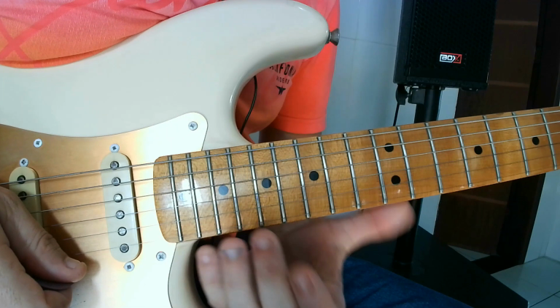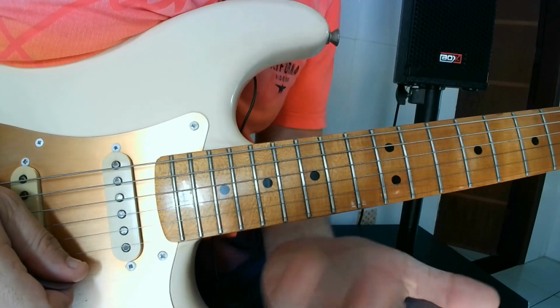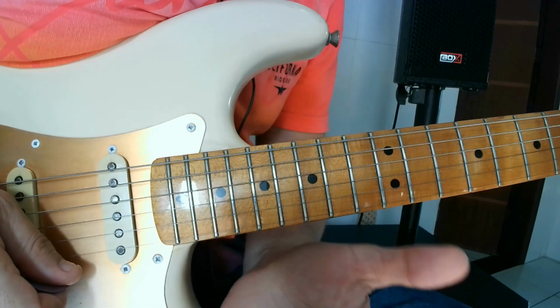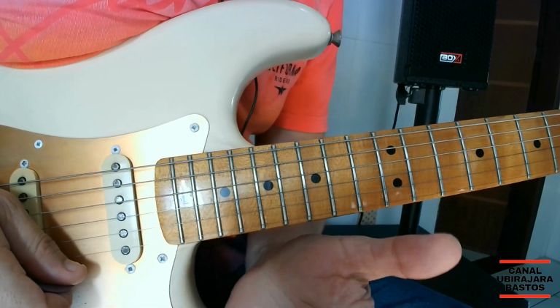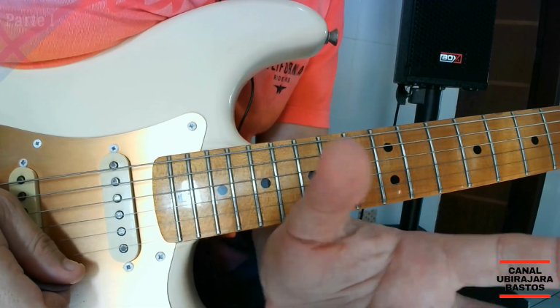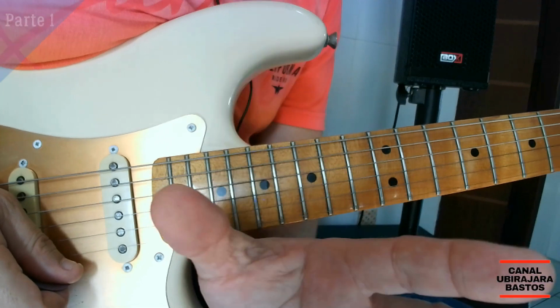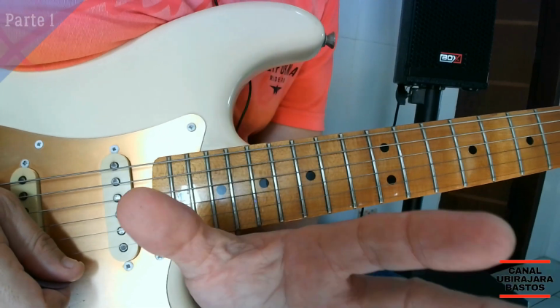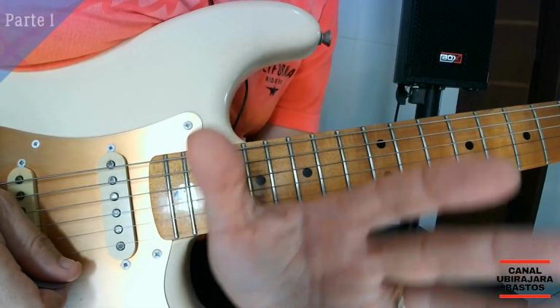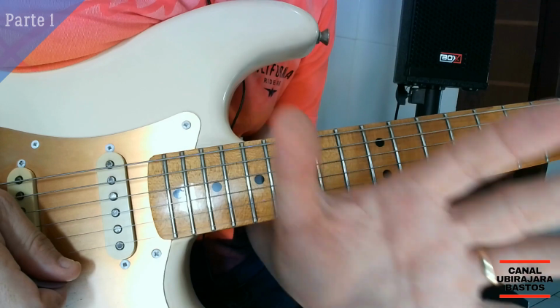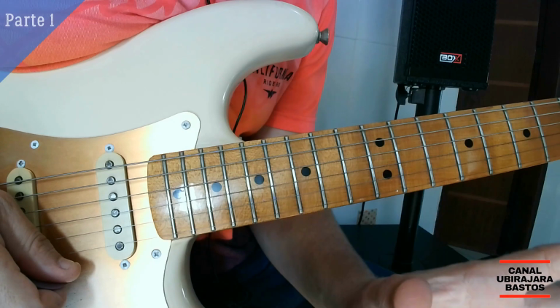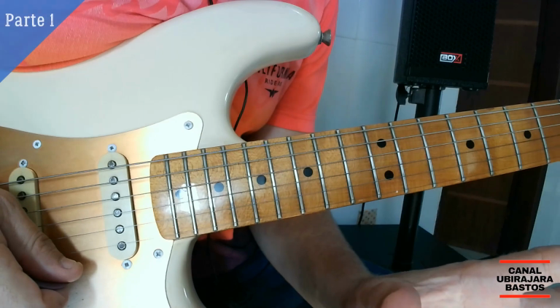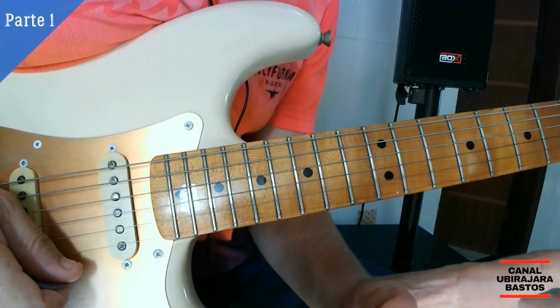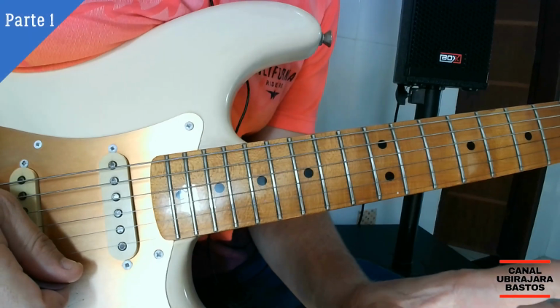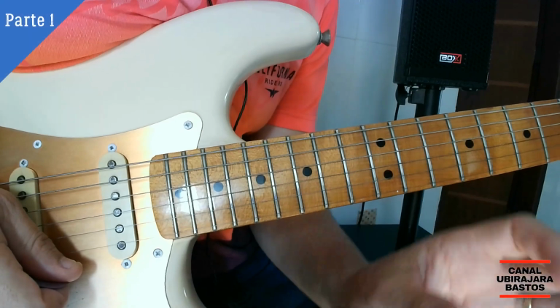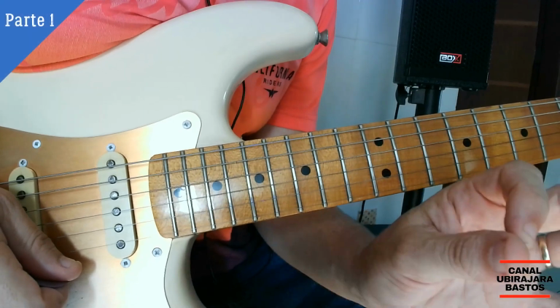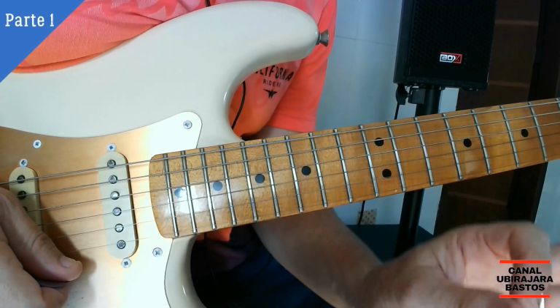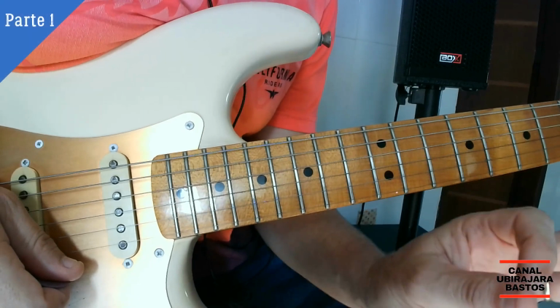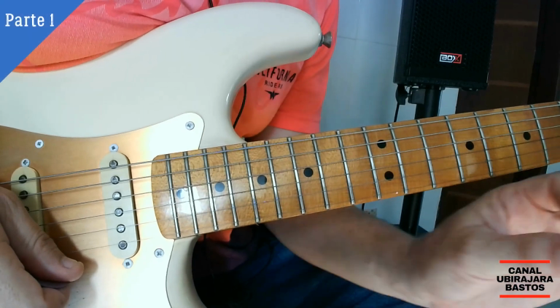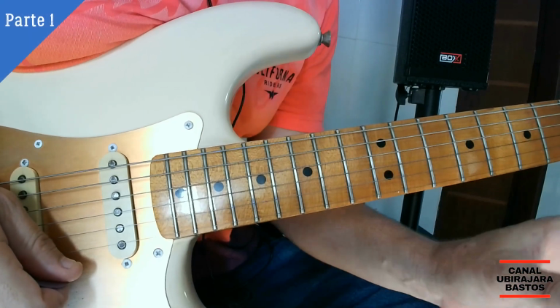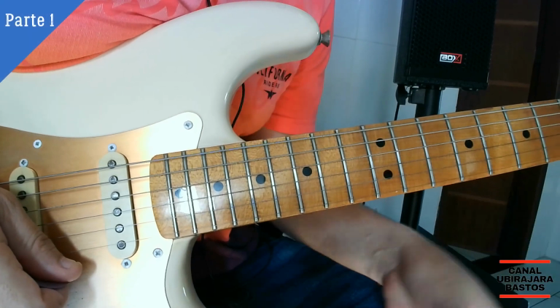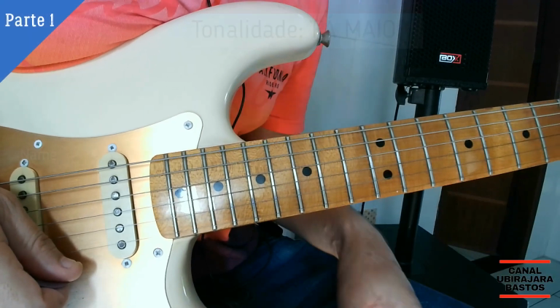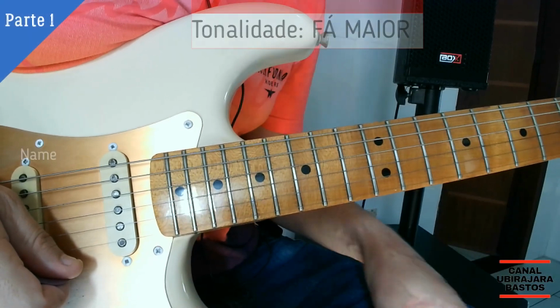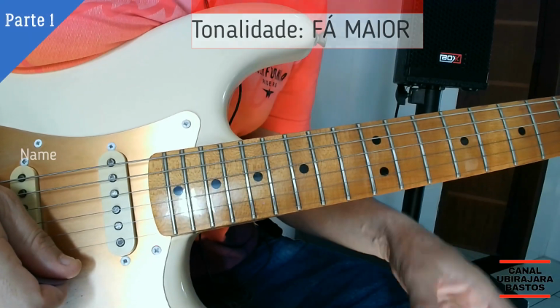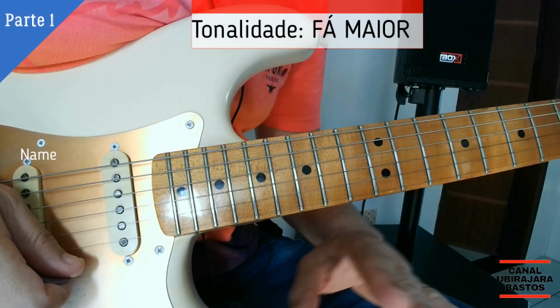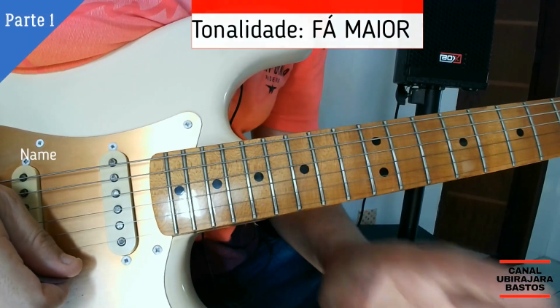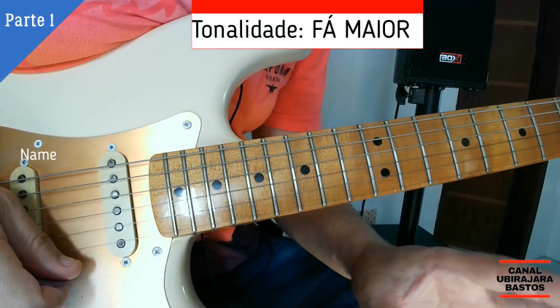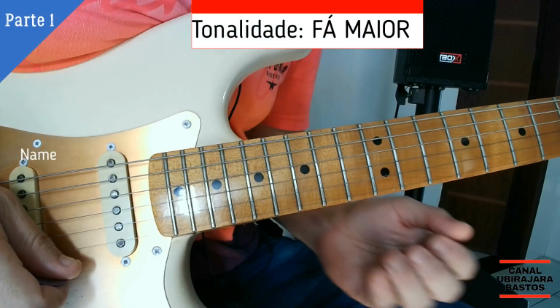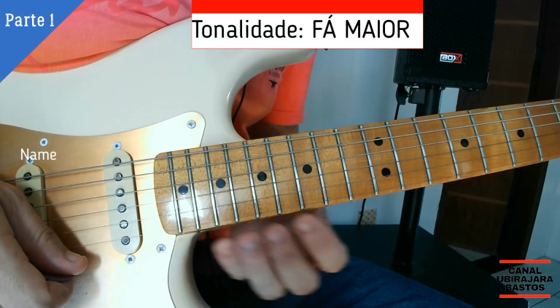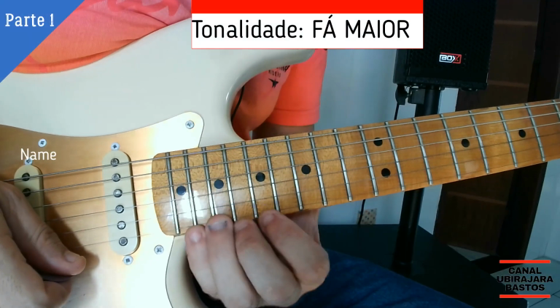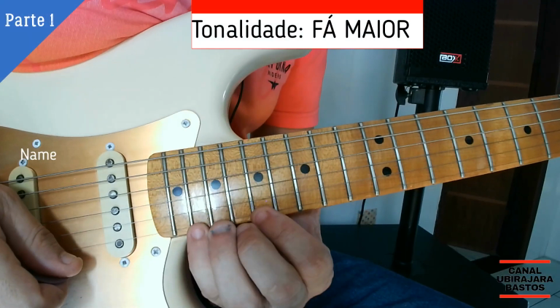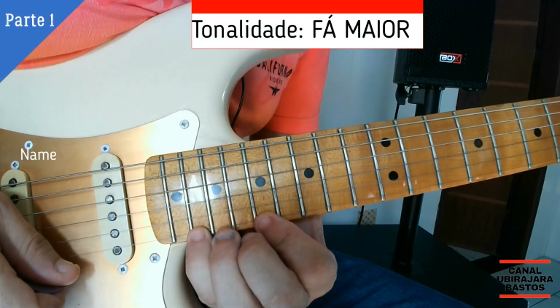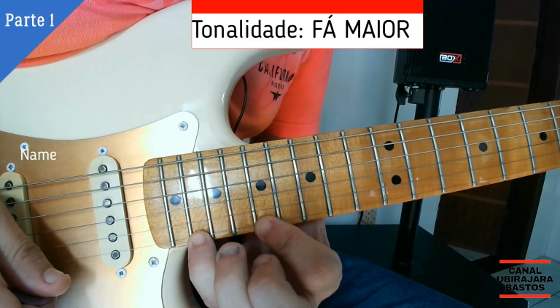Bem, gente, eu vou dividir esse solo em 5 partes pra ficar bem legal pra vocês pegarem. A primeira parte é essa daqui.